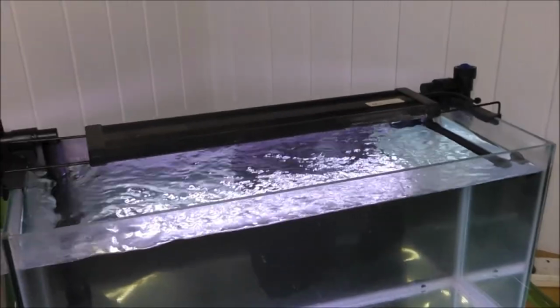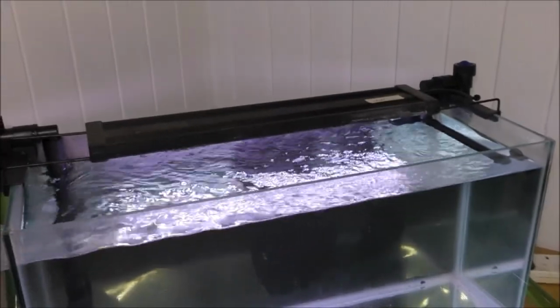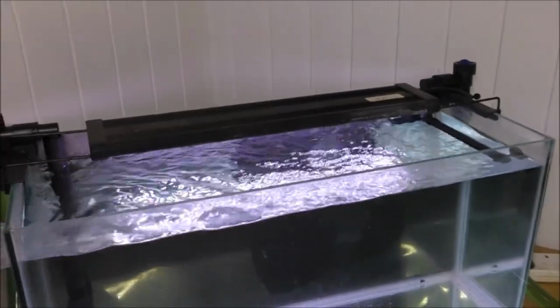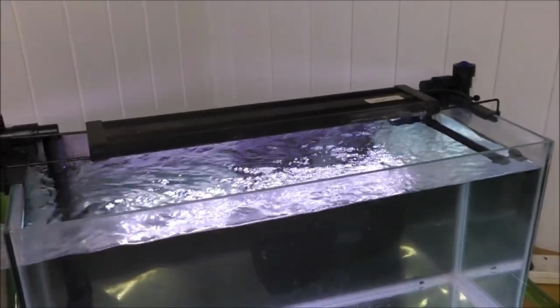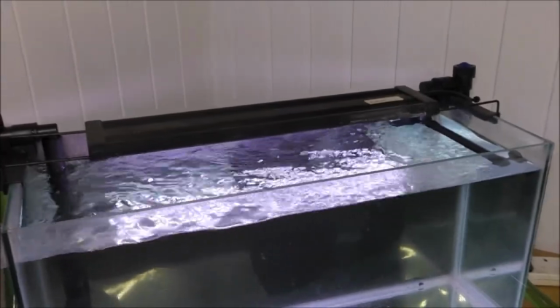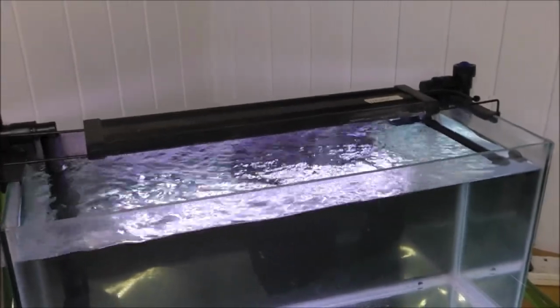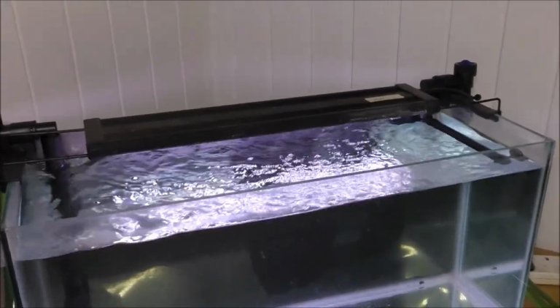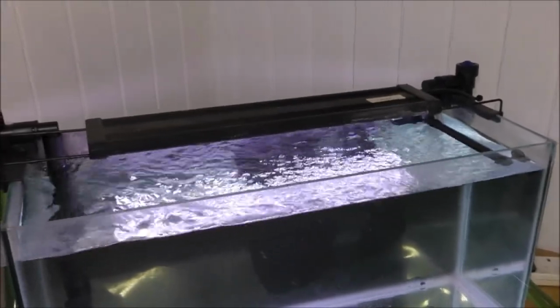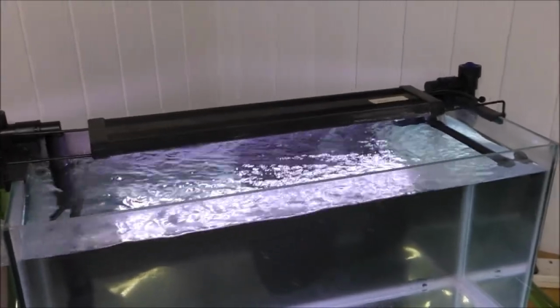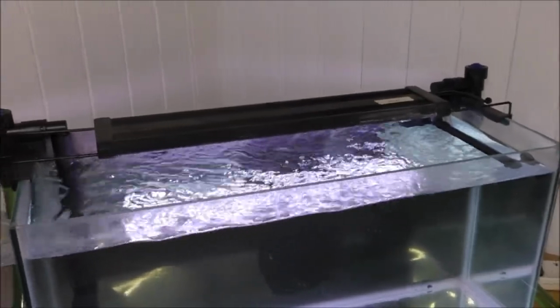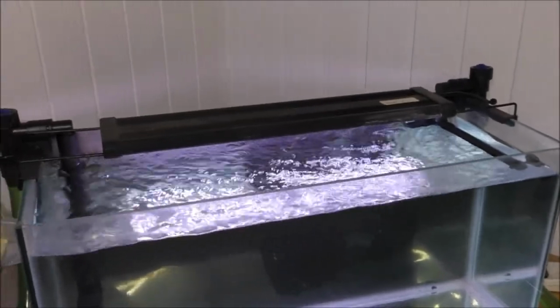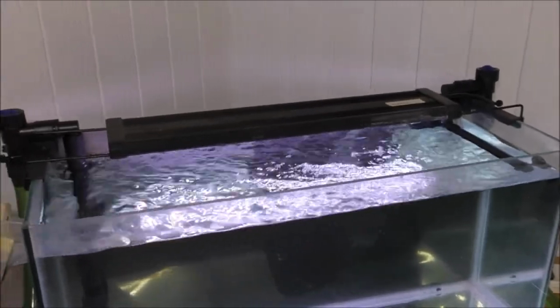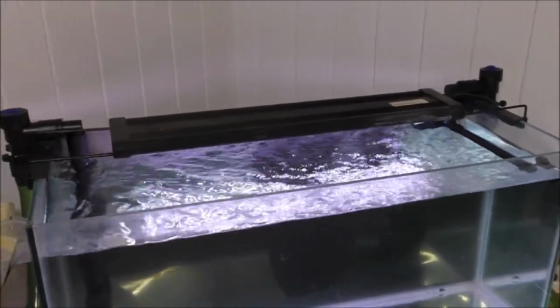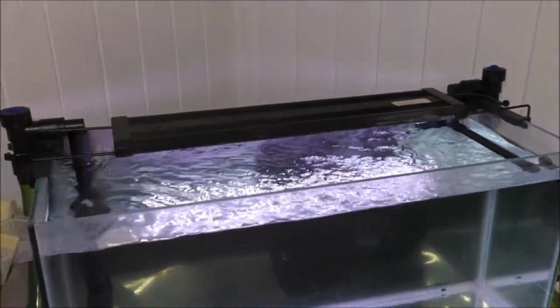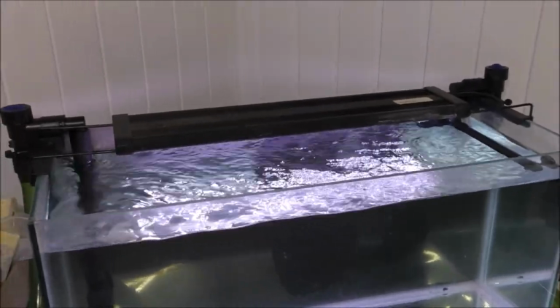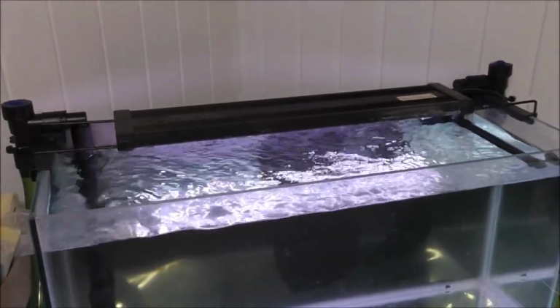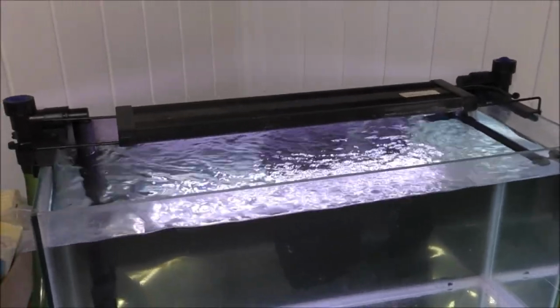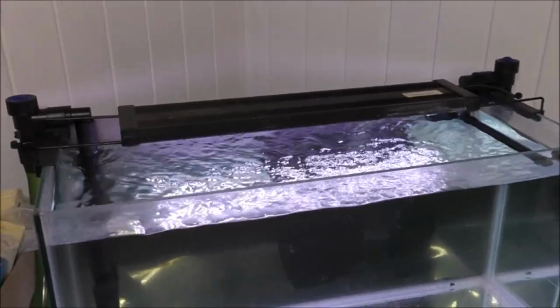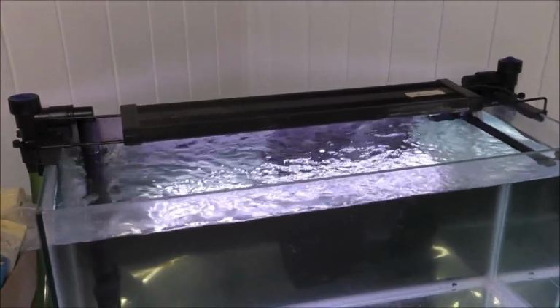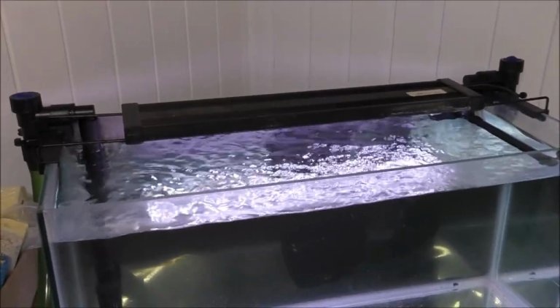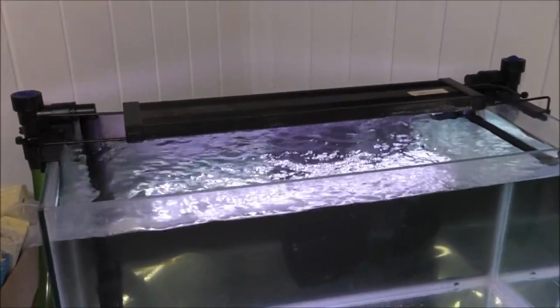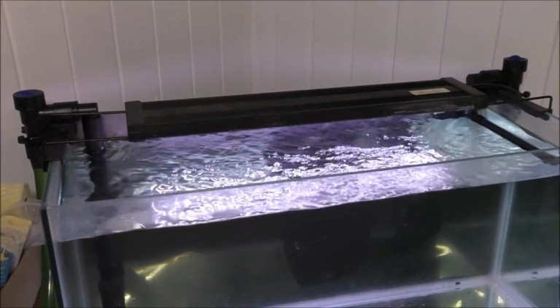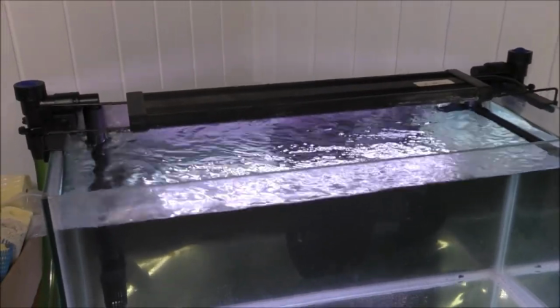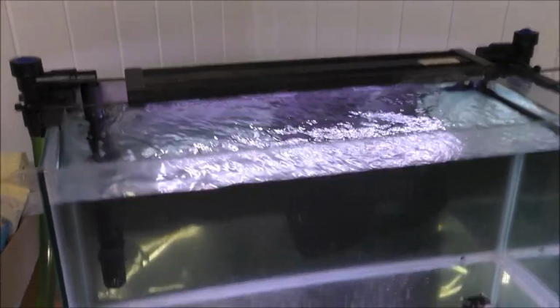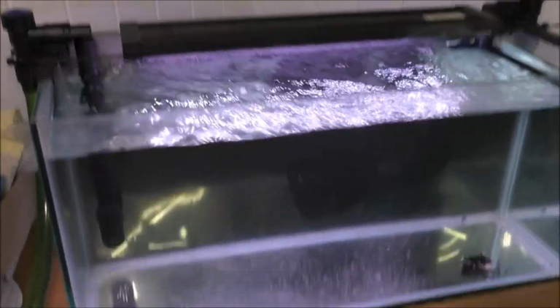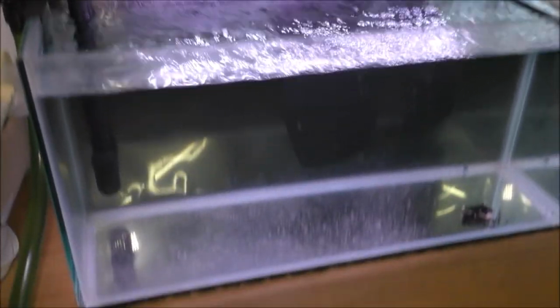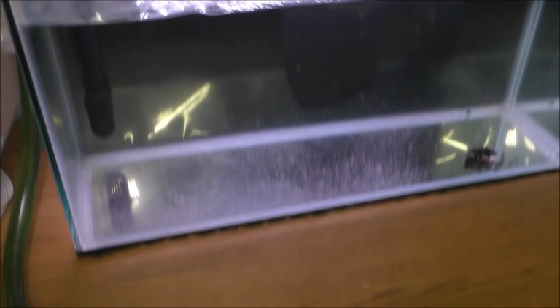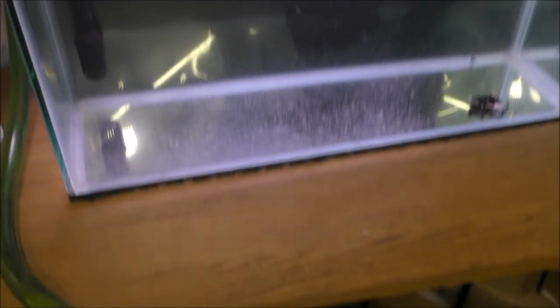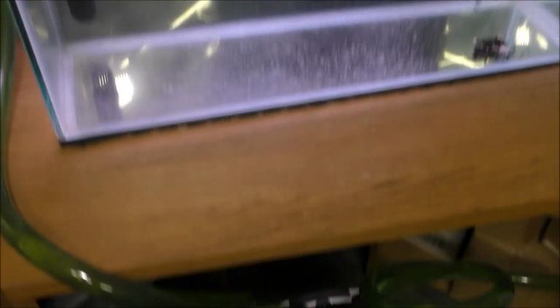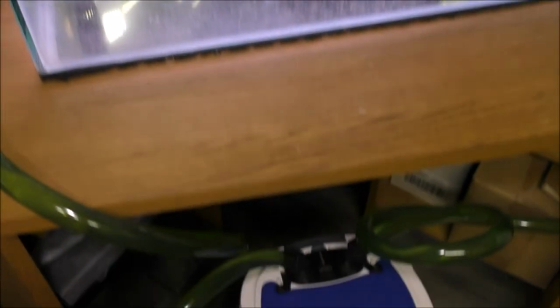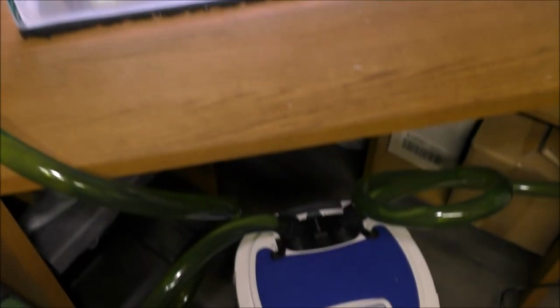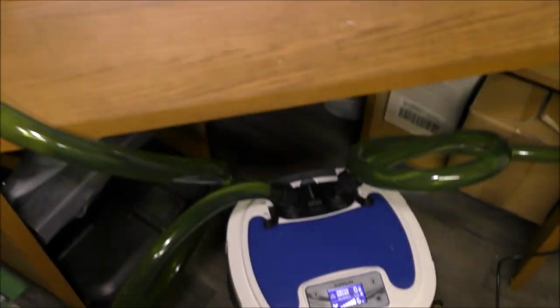Hello there, welcome back. In this video I'm going to show you what the filter is straight away. It's not going to be any messing about.